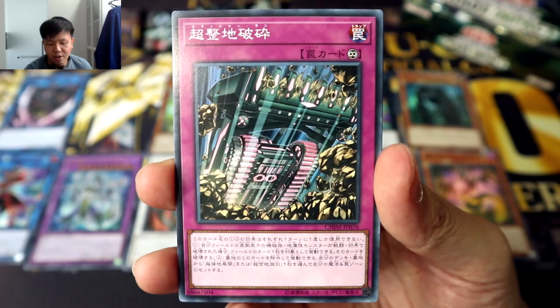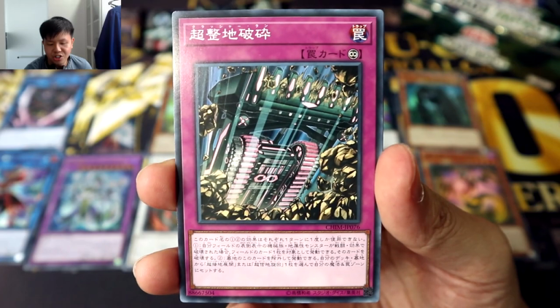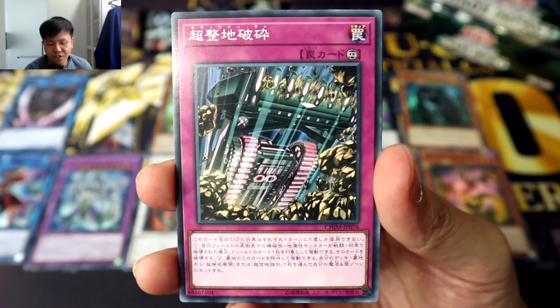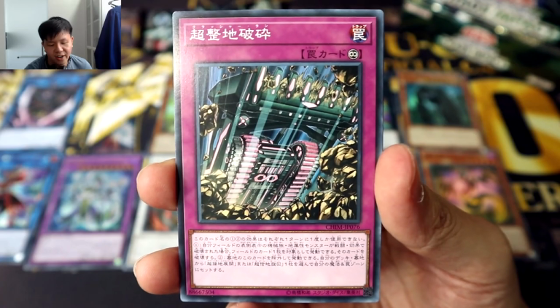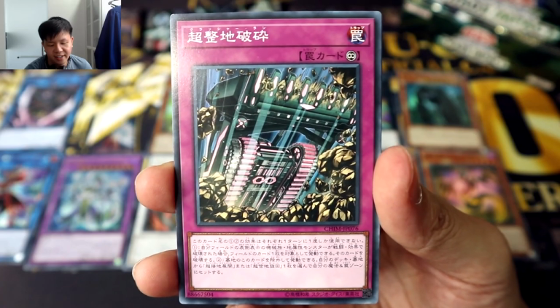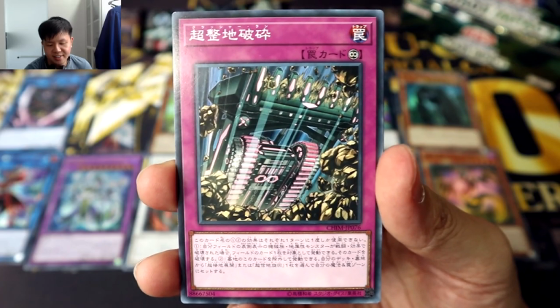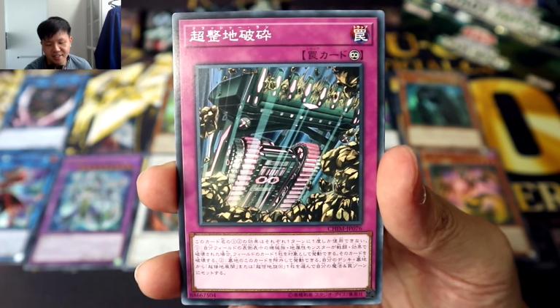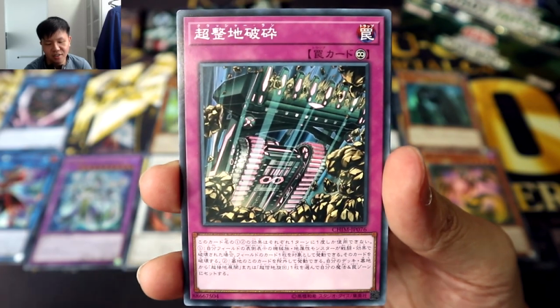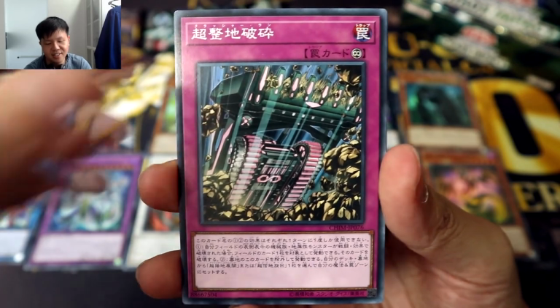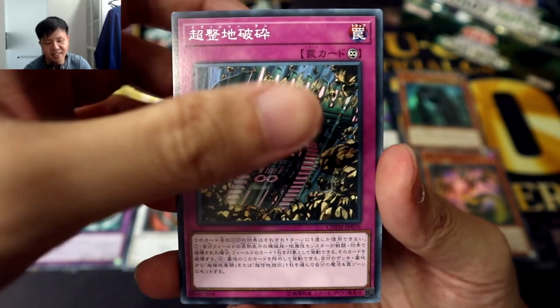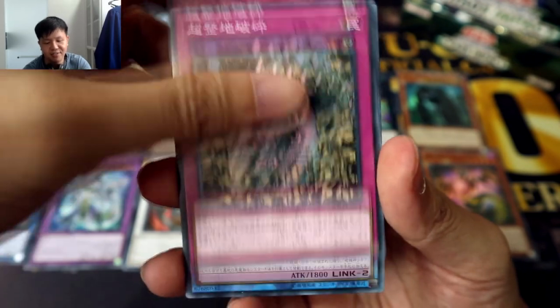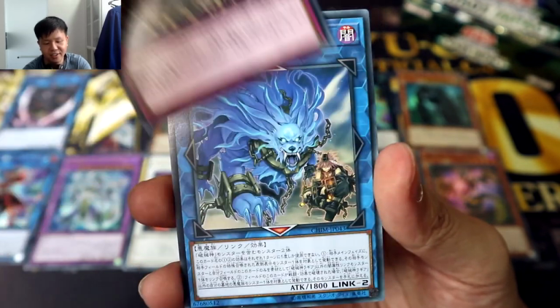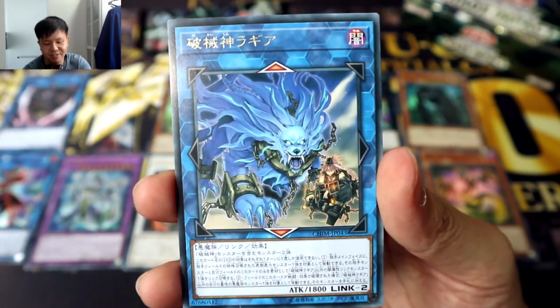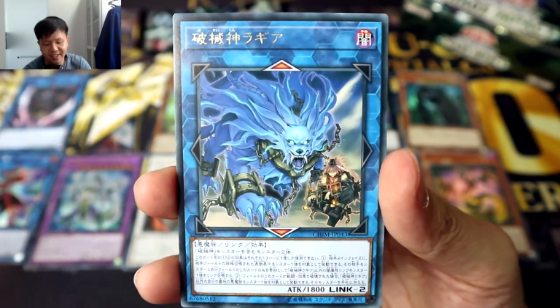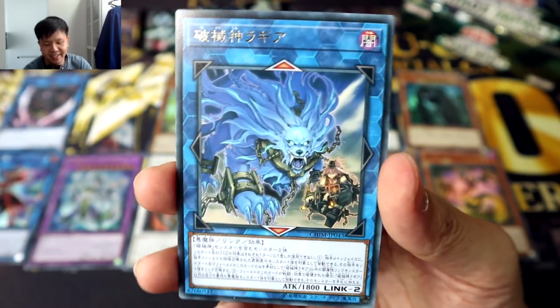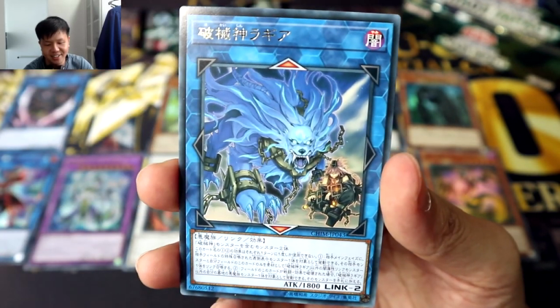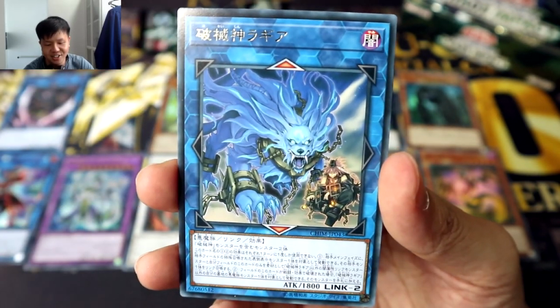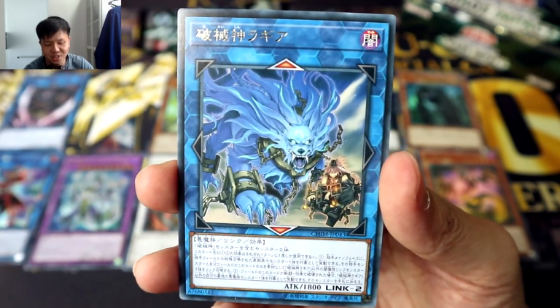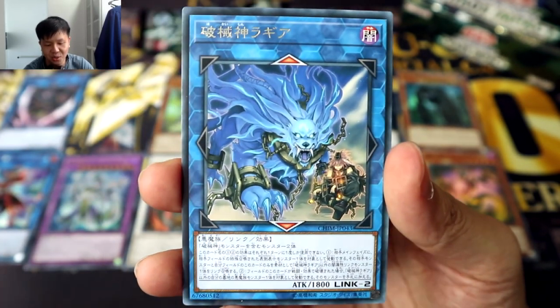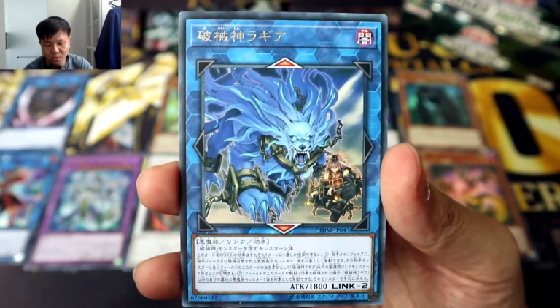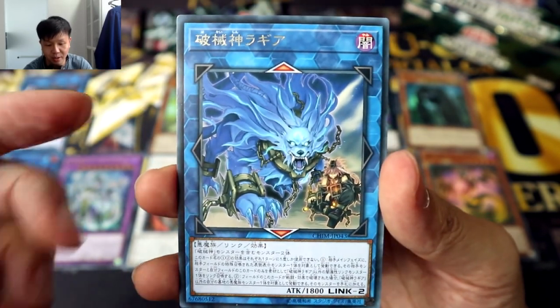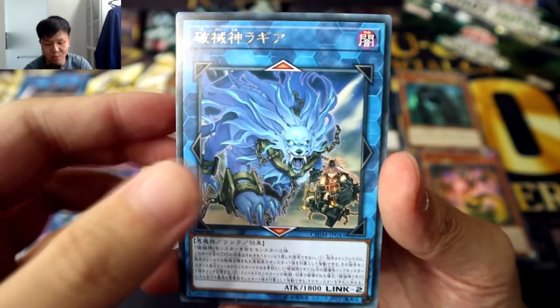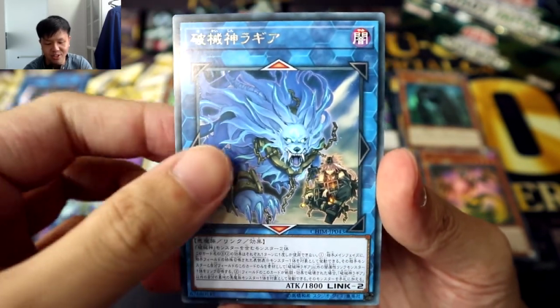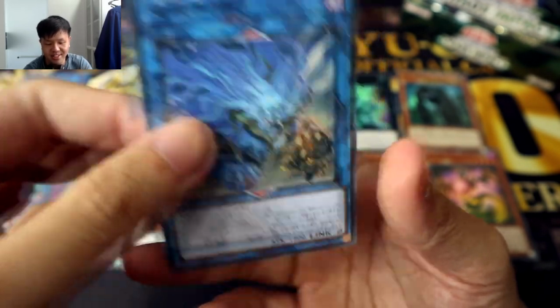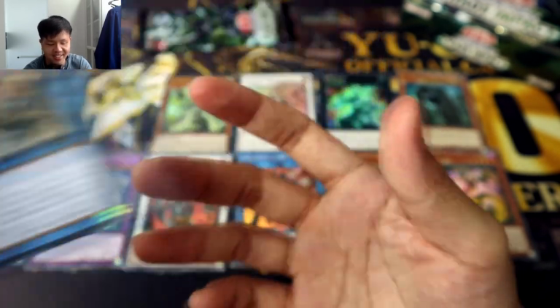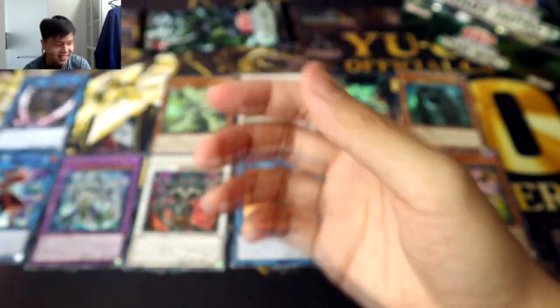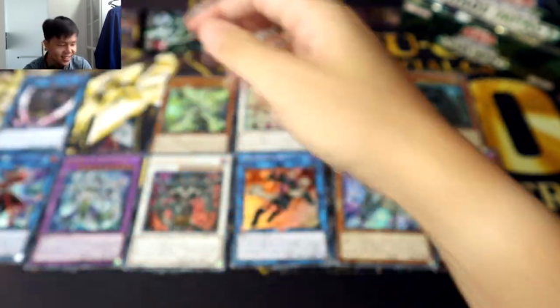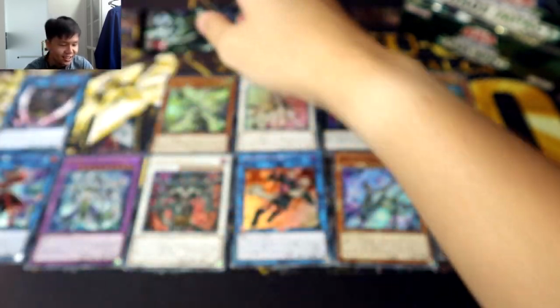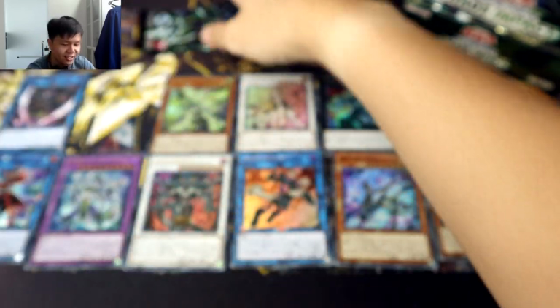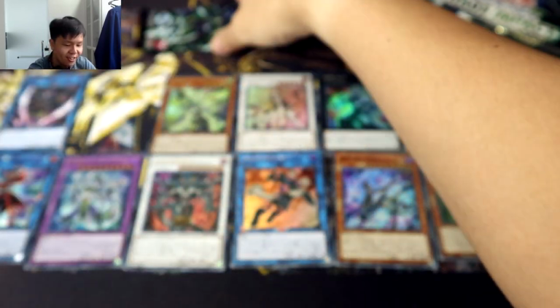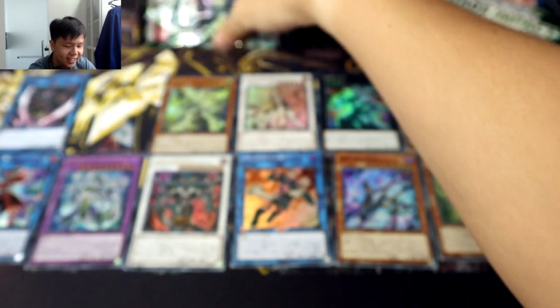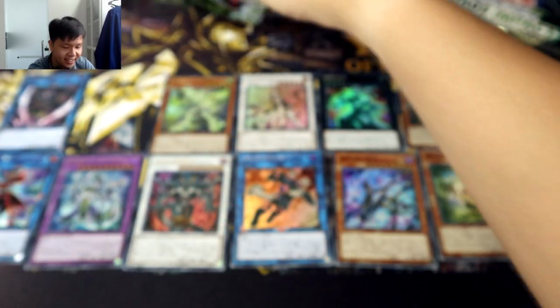Crusher Run — this is obviously for Infinite Ignition, so cool. And another Ragea. Moving on to our final pack of Chaos Impact.